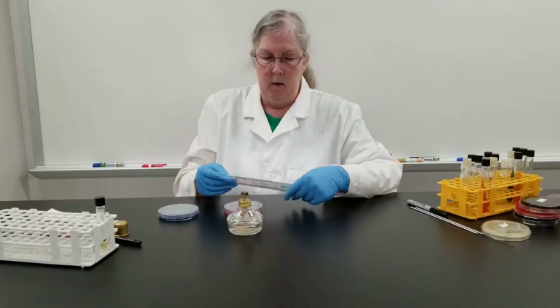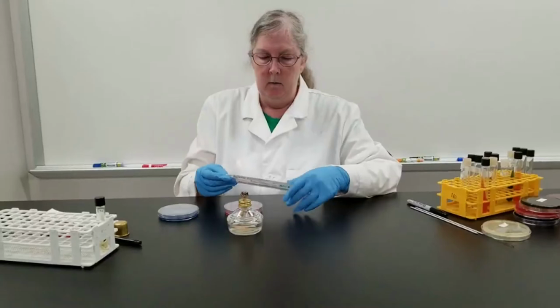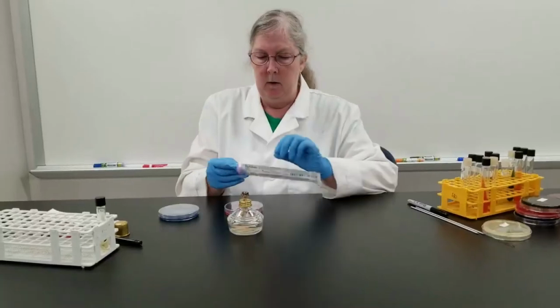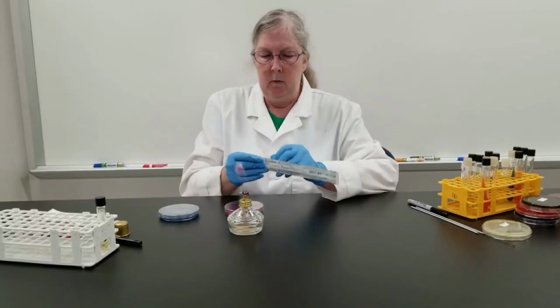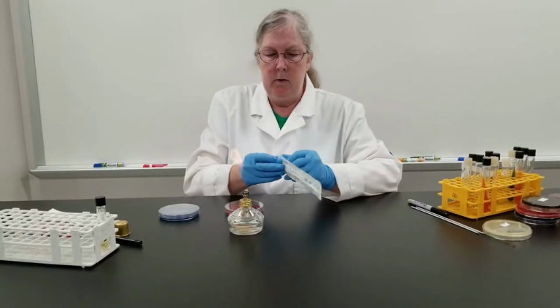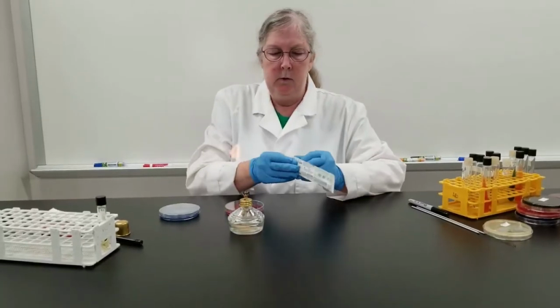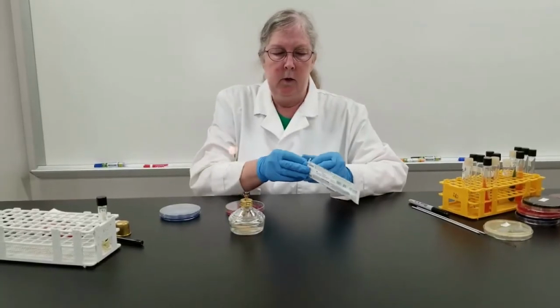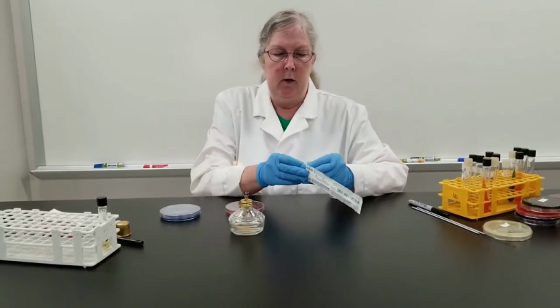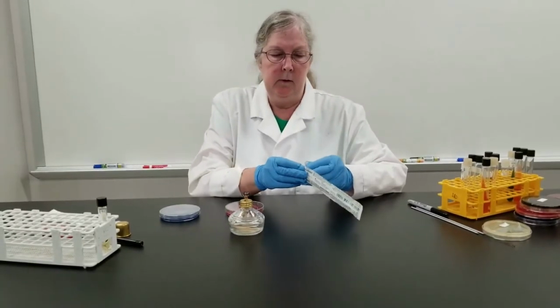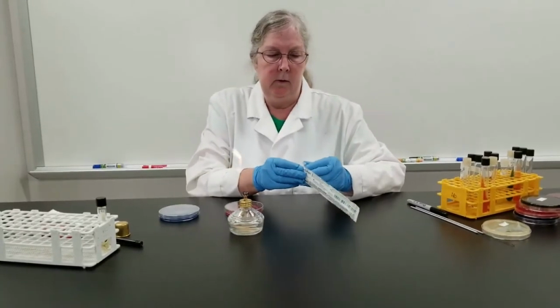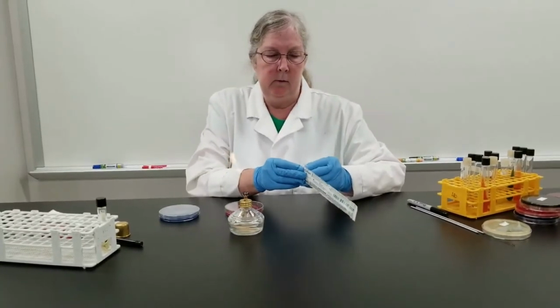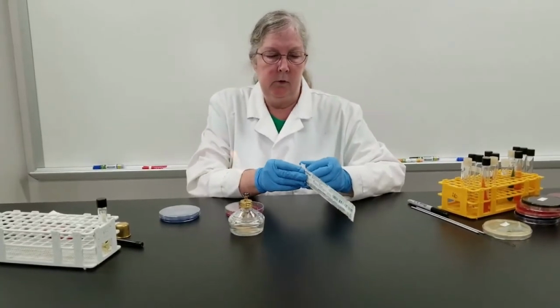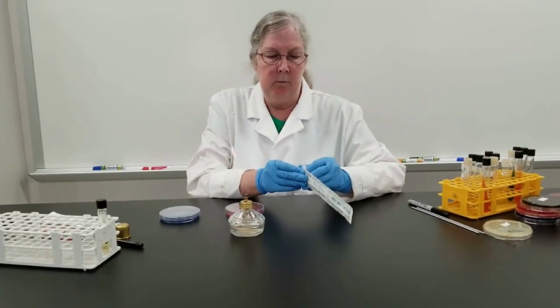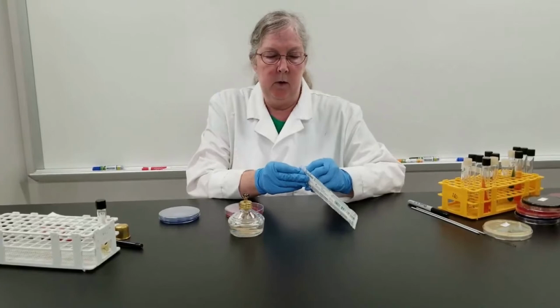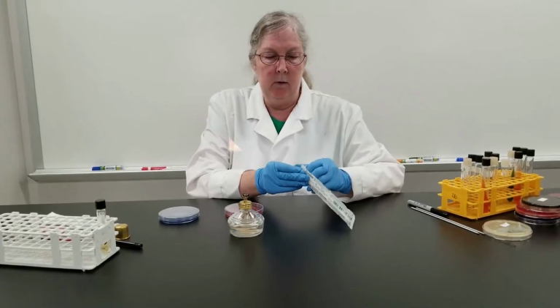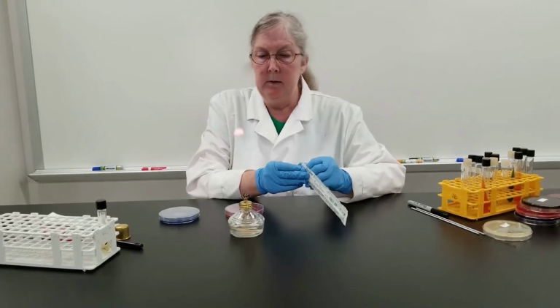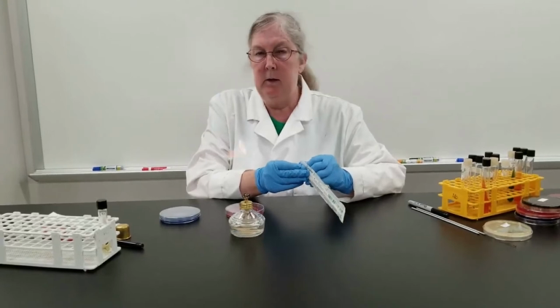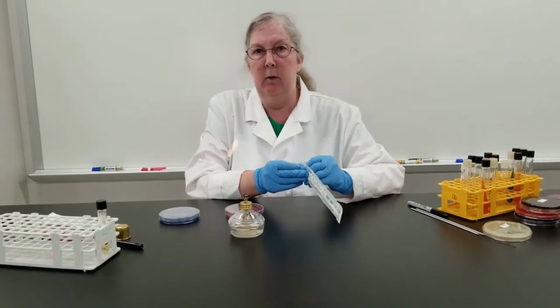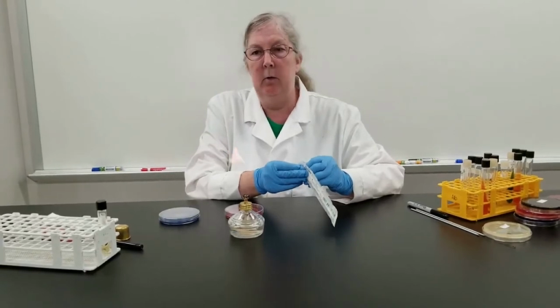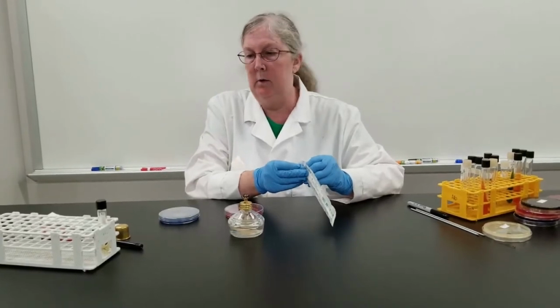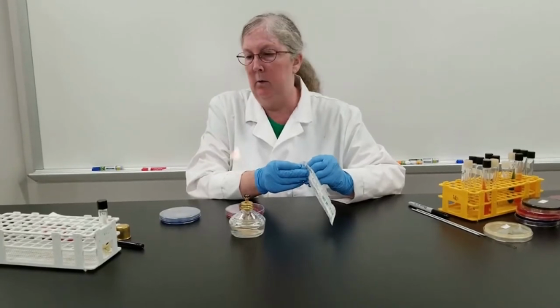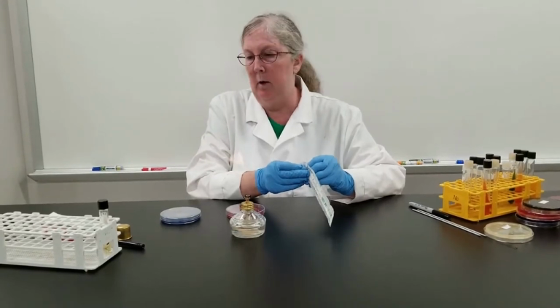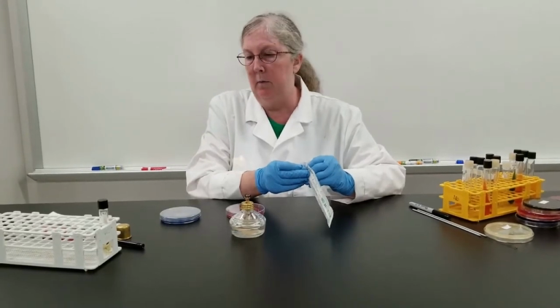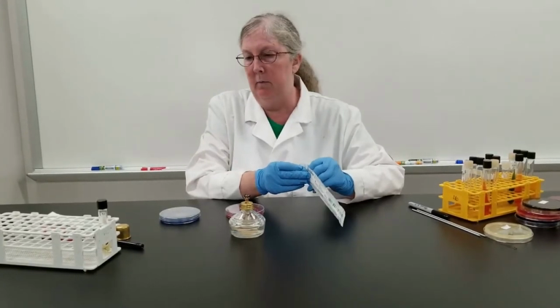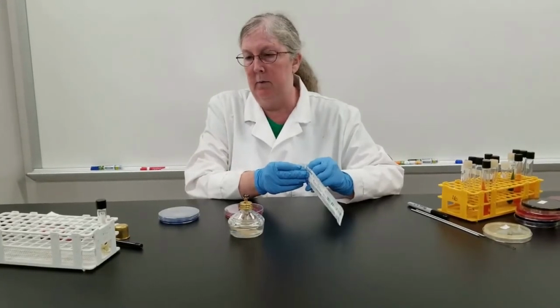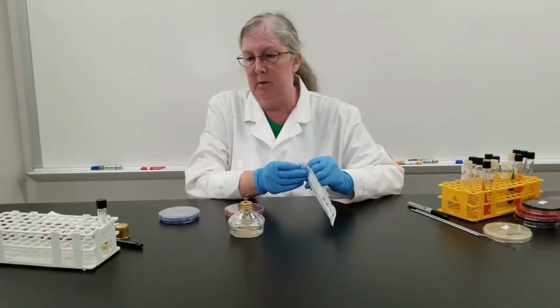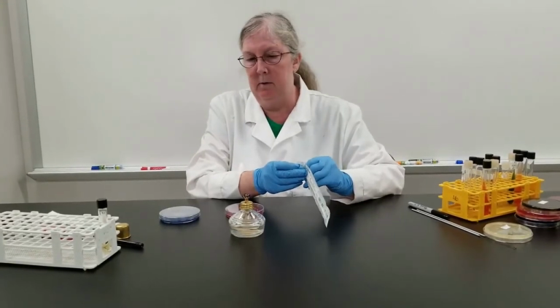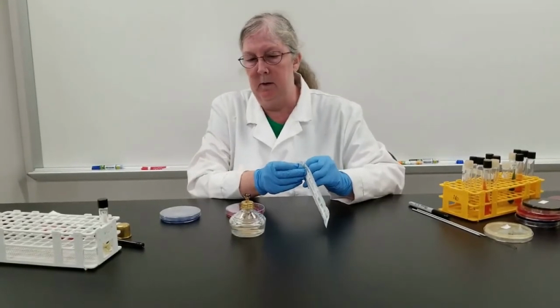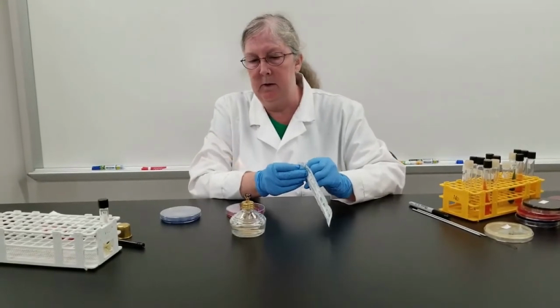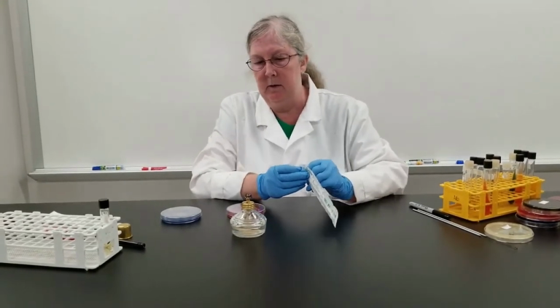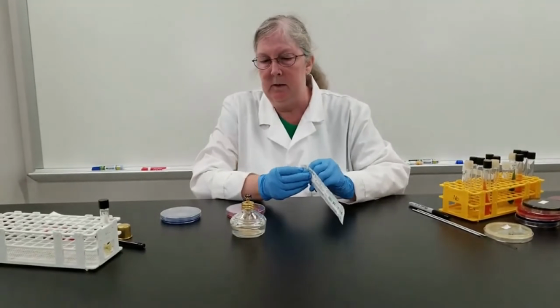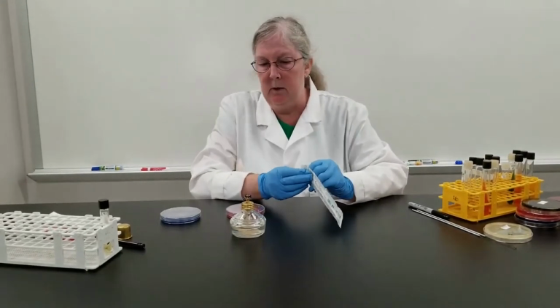We're going to try to isolate some streptococcus. We're going to do a couple of different techniques here.